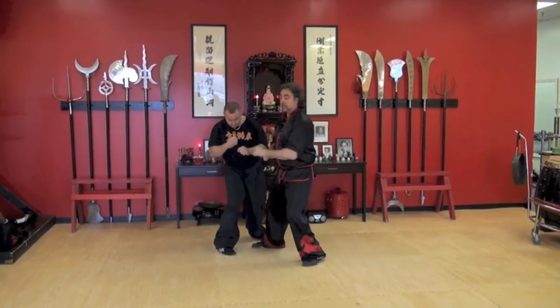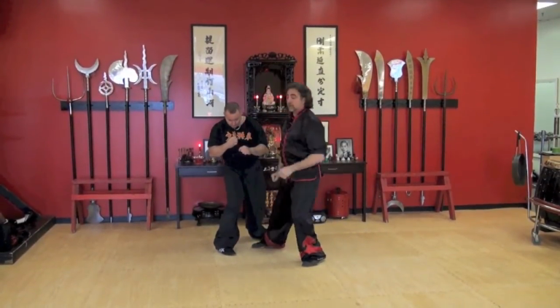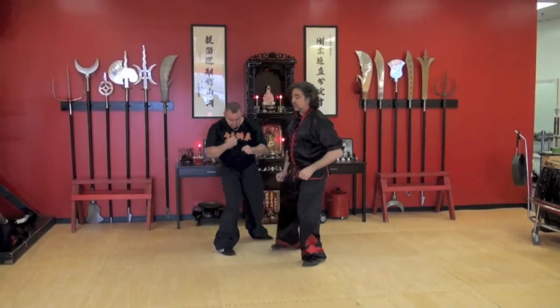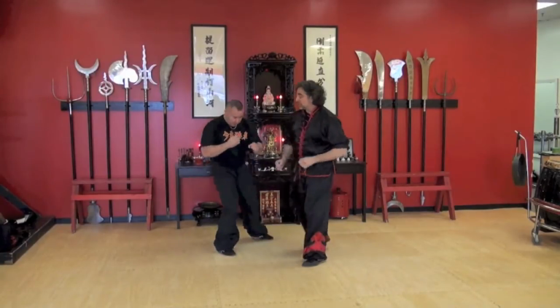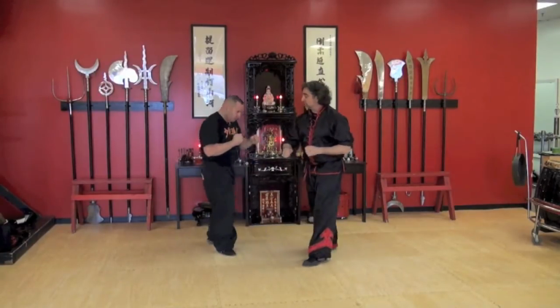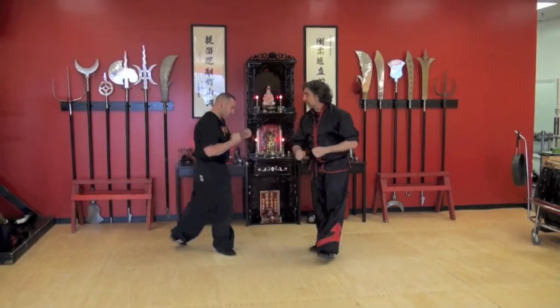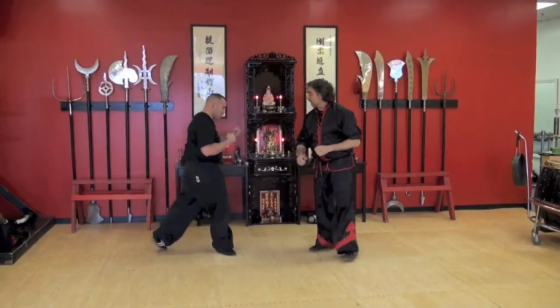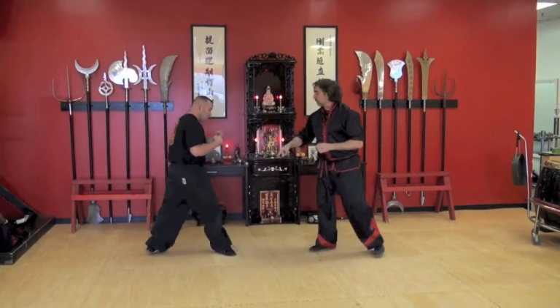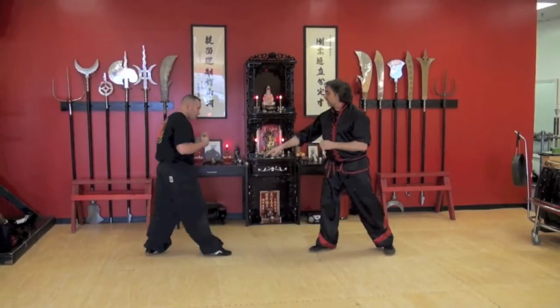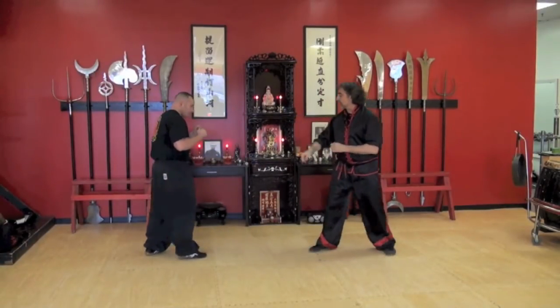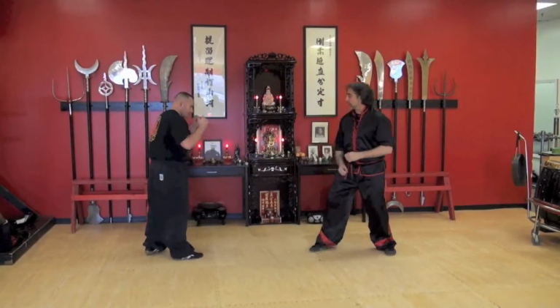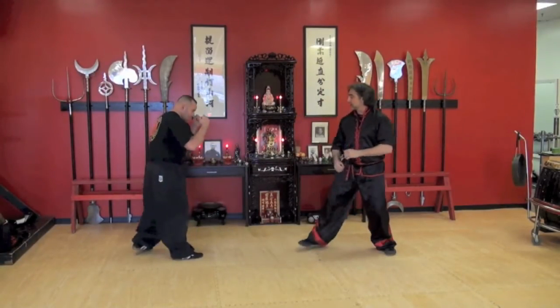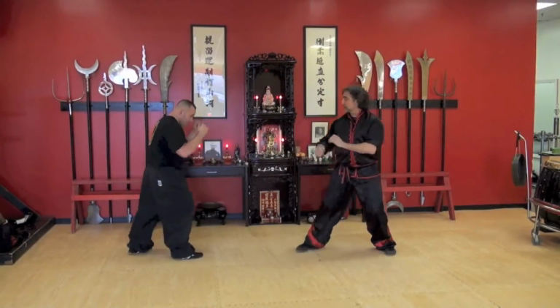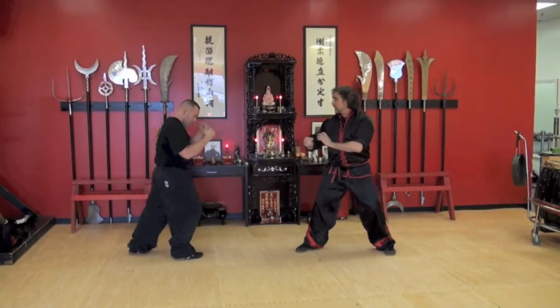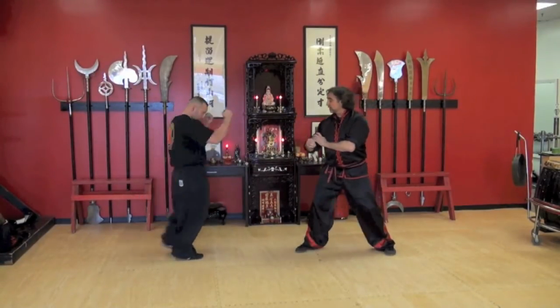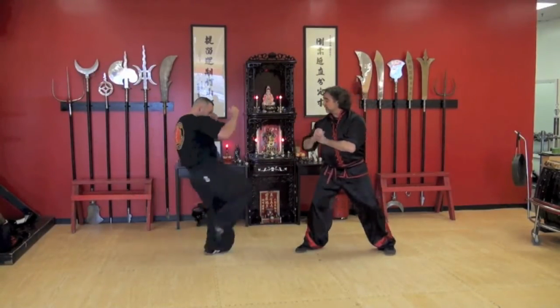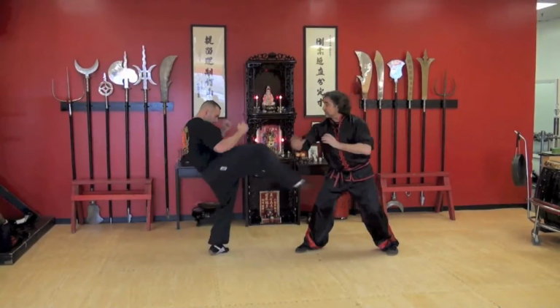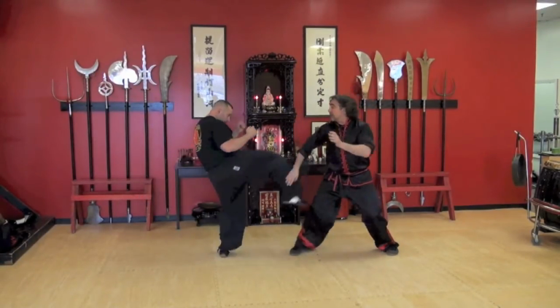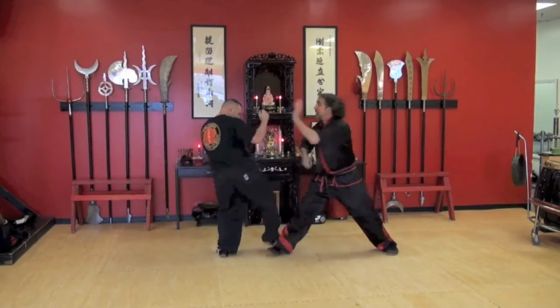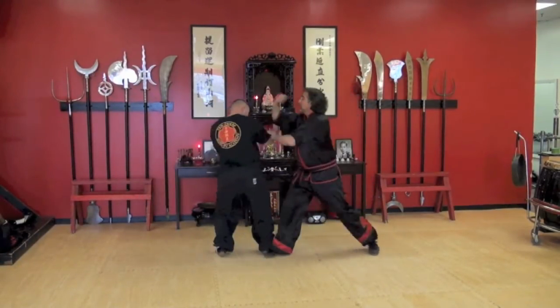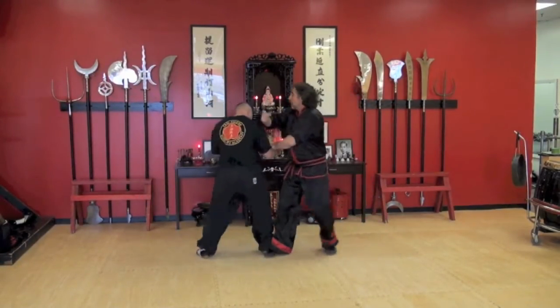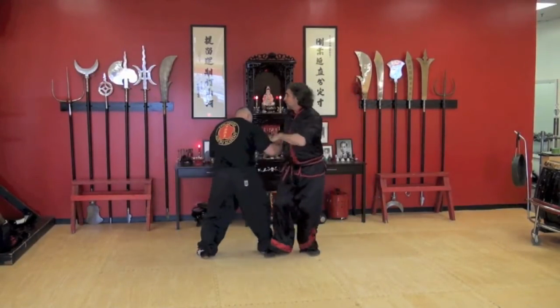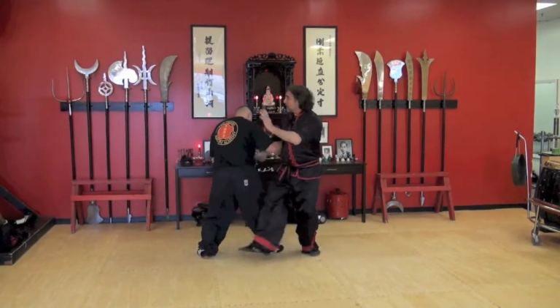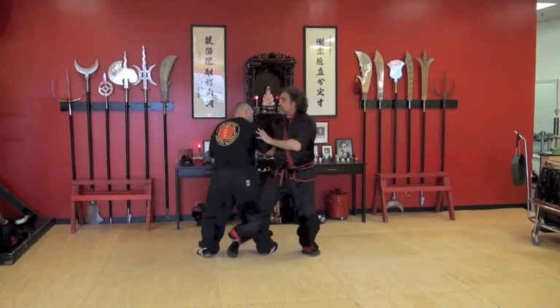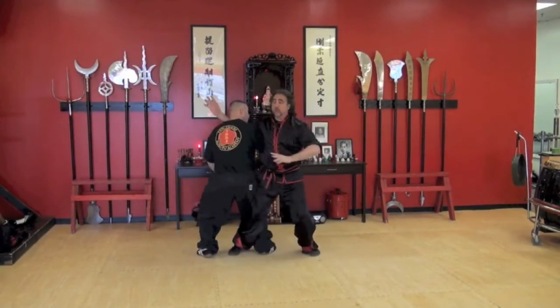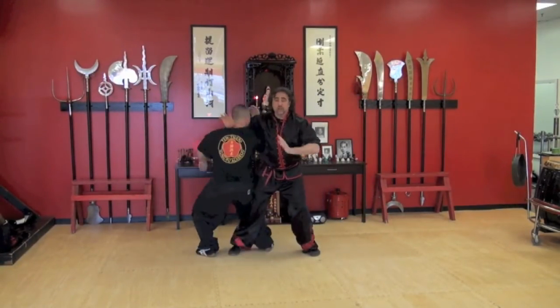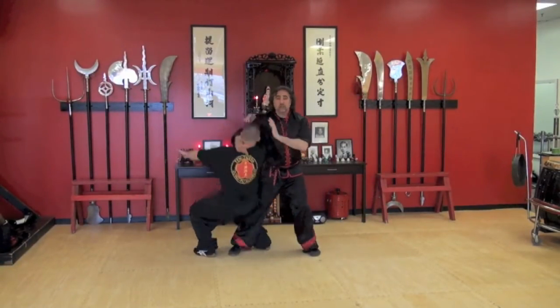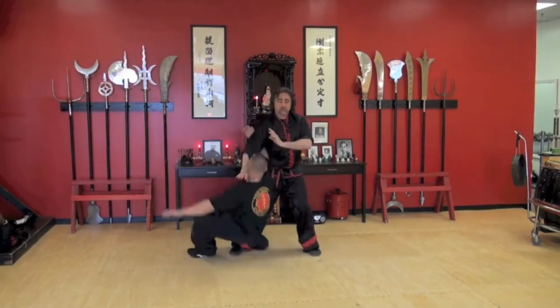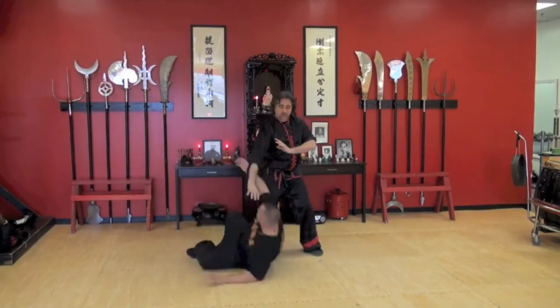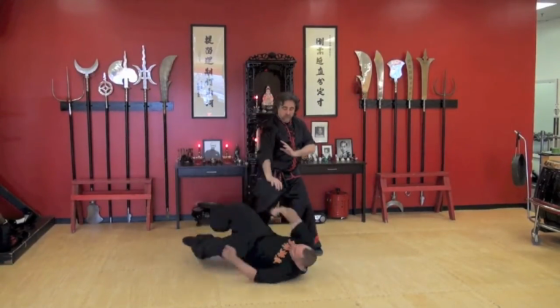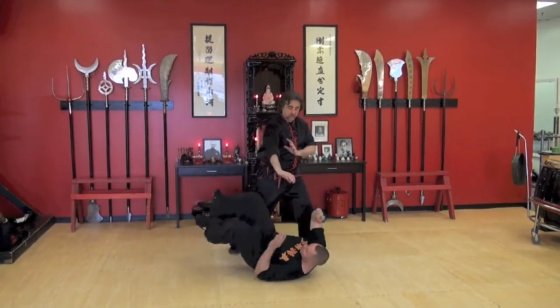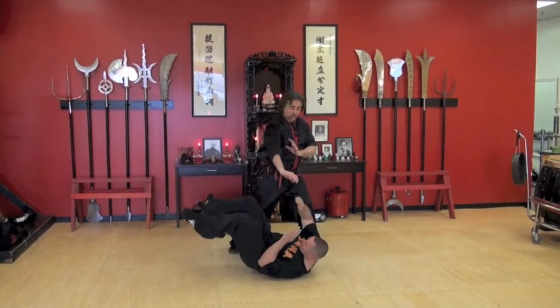If he's doing a front kick, it's the same thing — over the top, same take down.